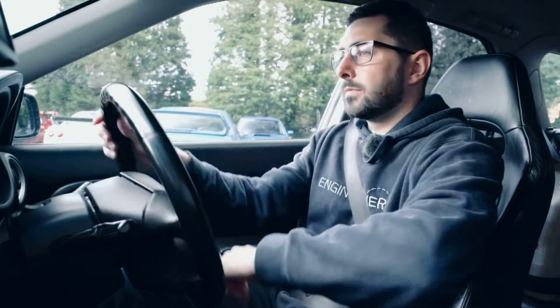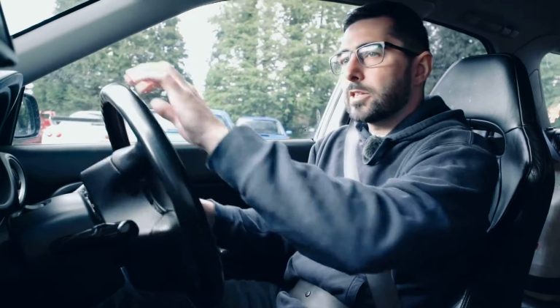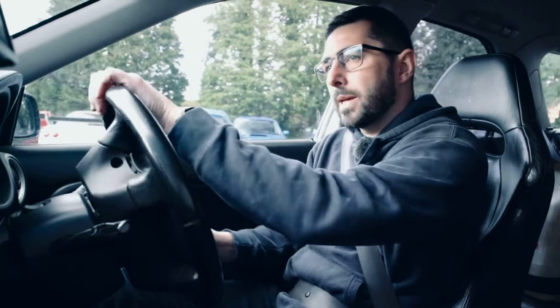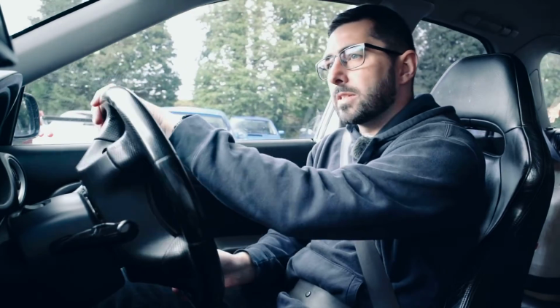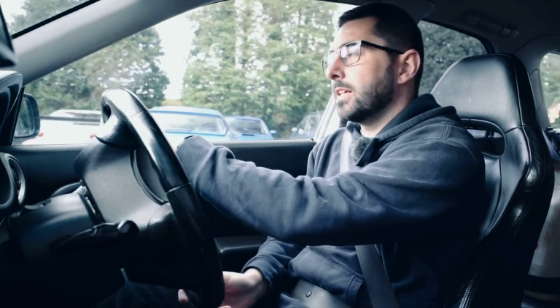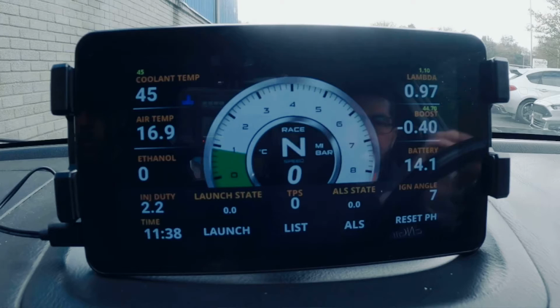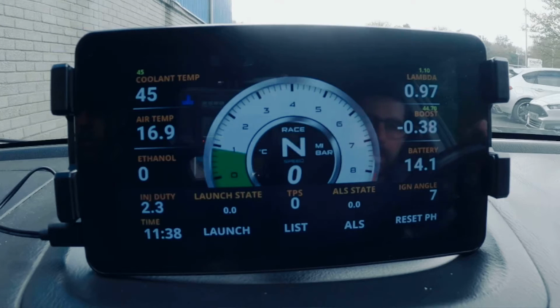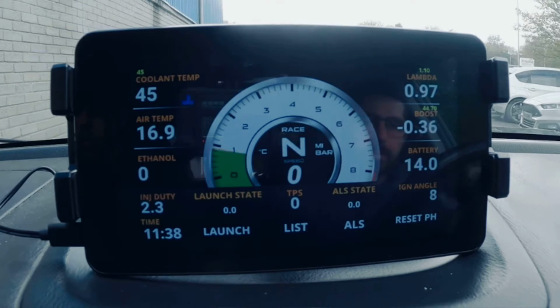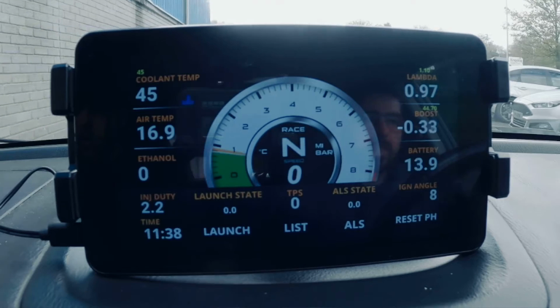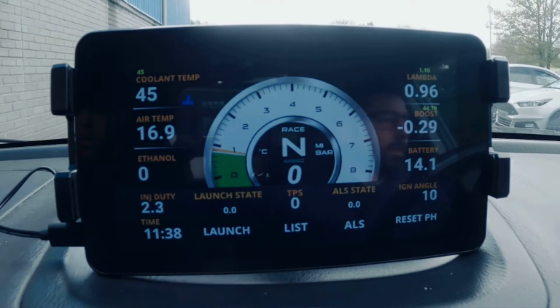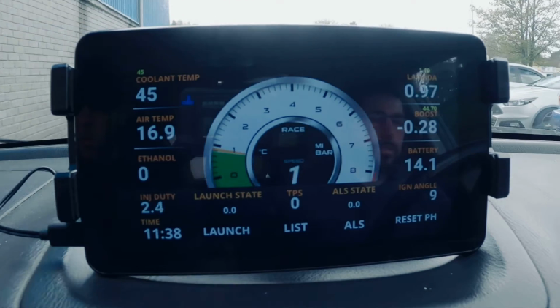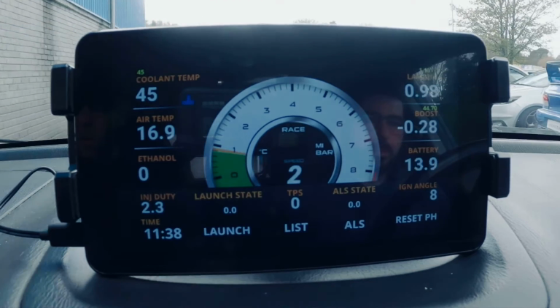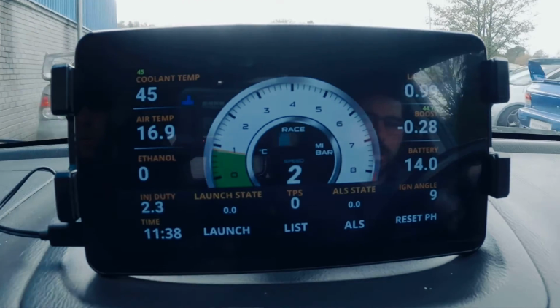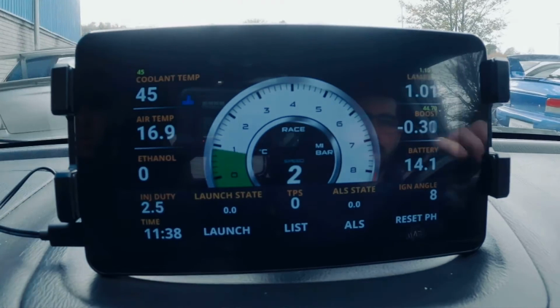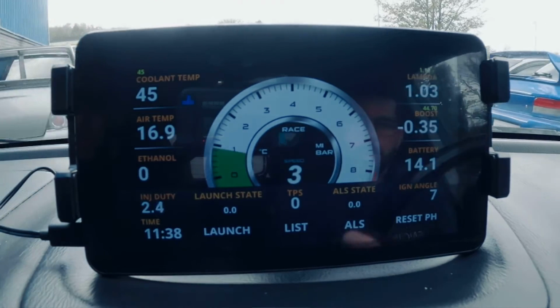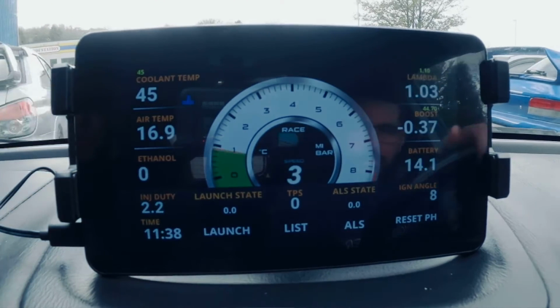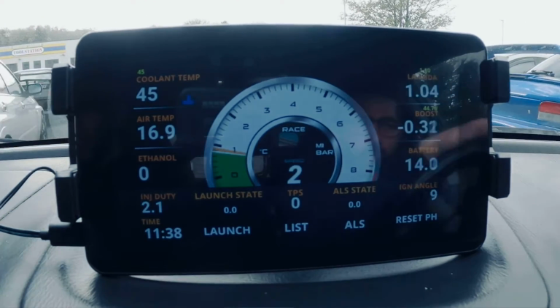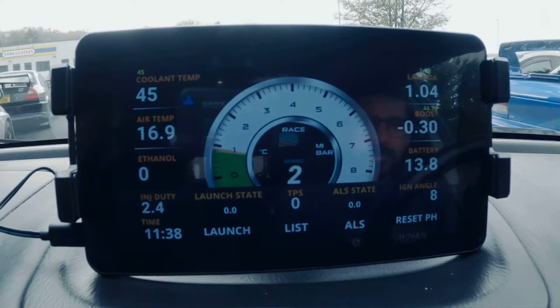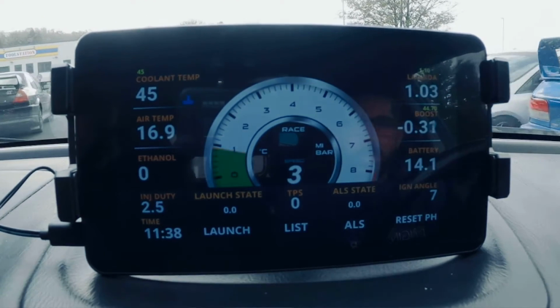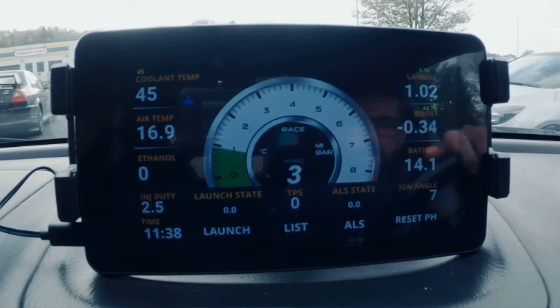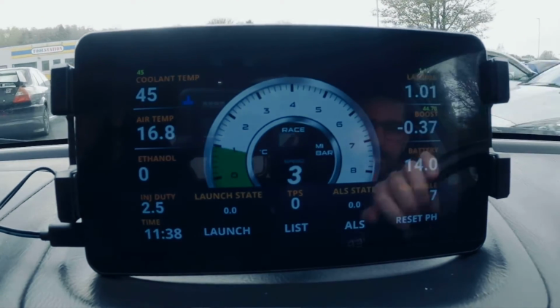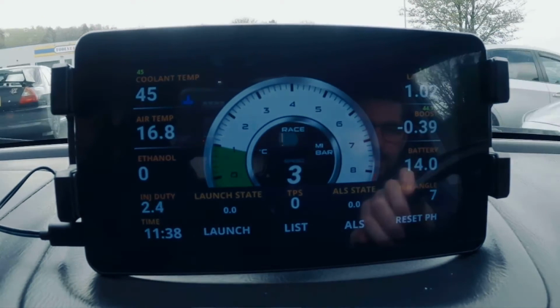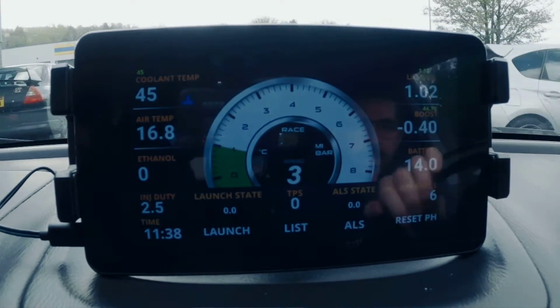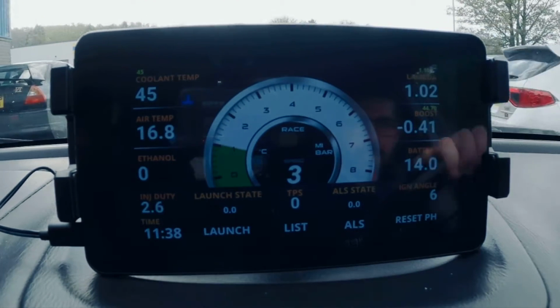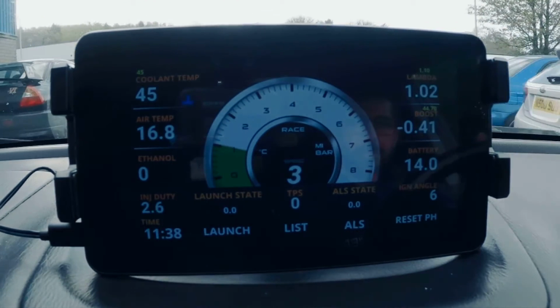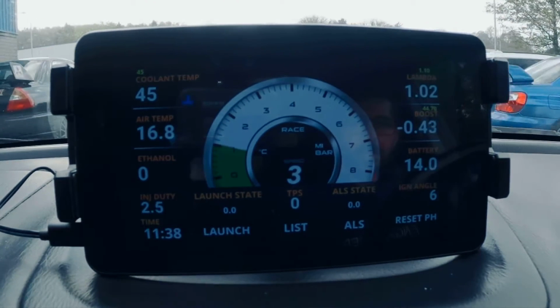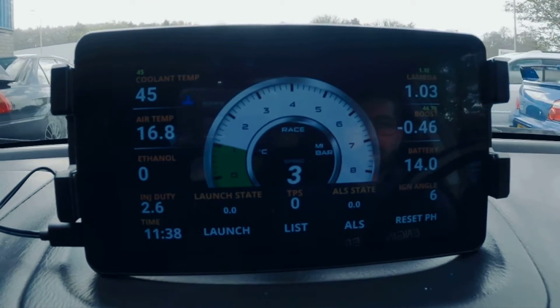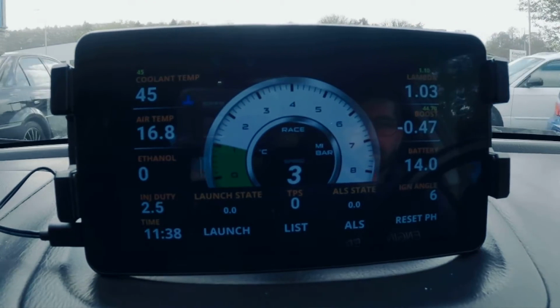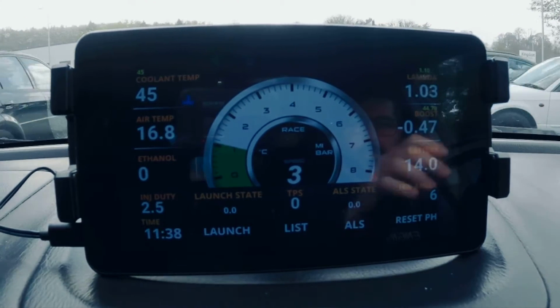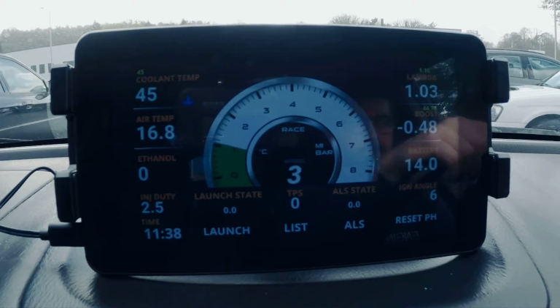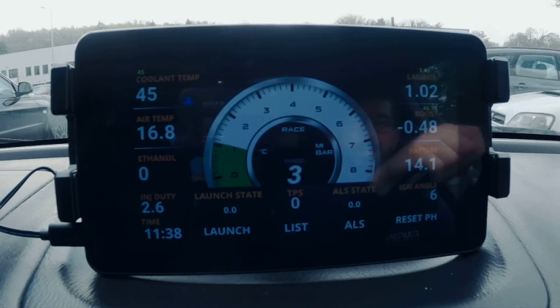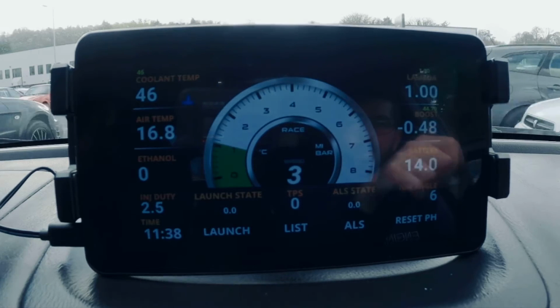As you'll be able to see, the car is stone cold — we've got a 45 degree coolant temp, something to keep an eye on when pulling out first thing.